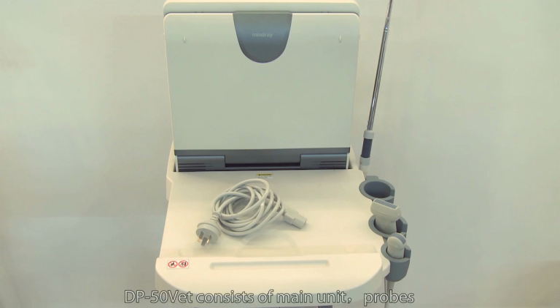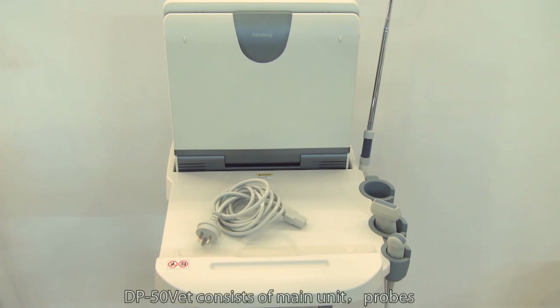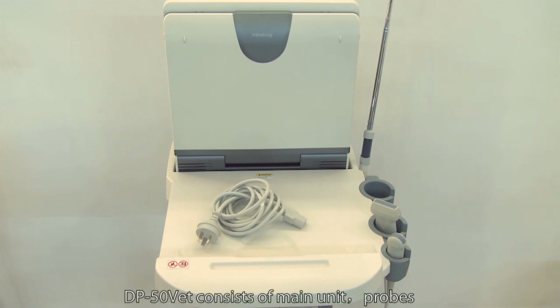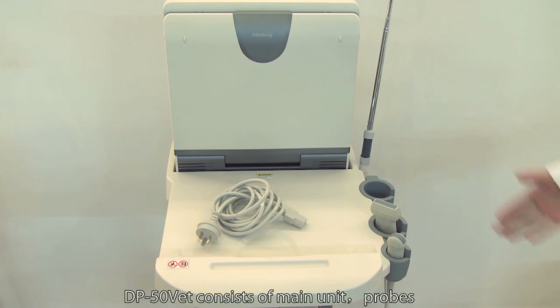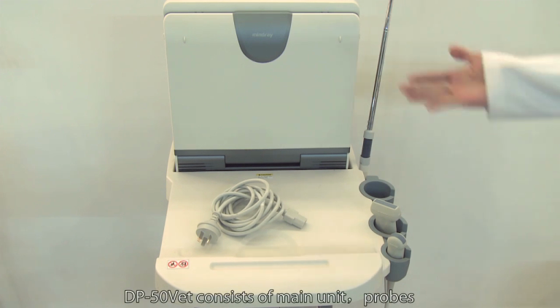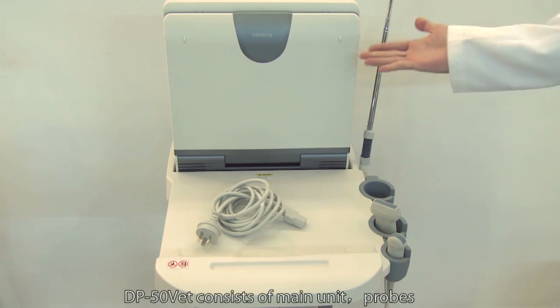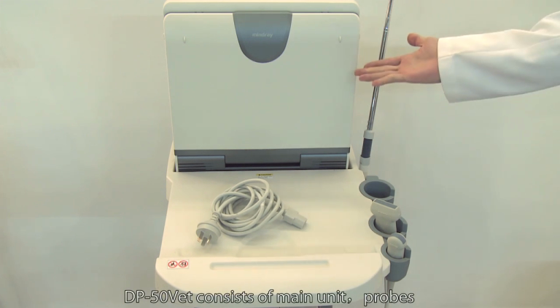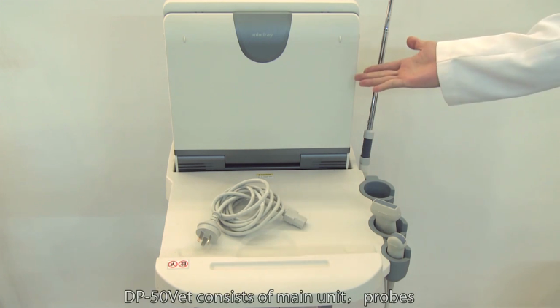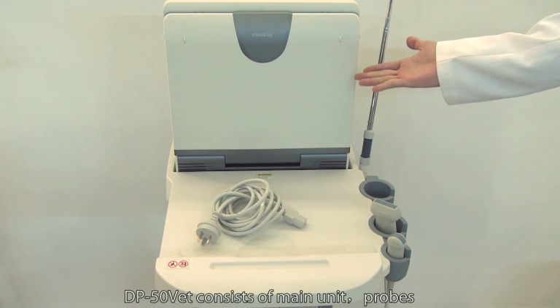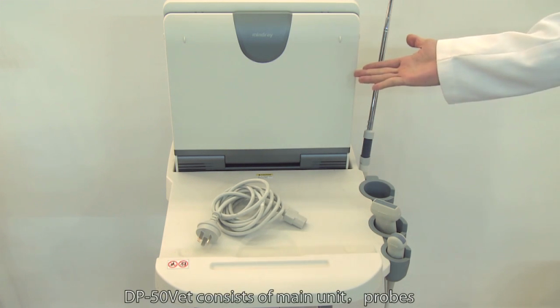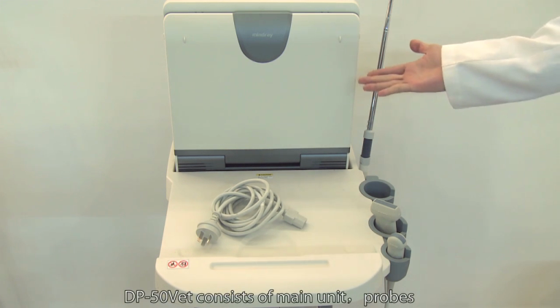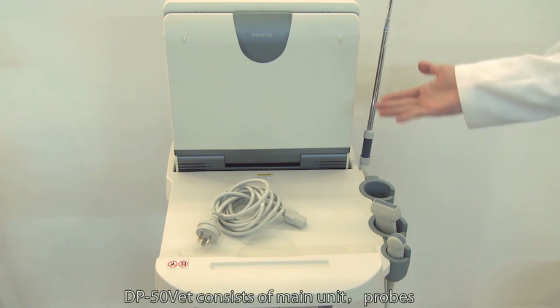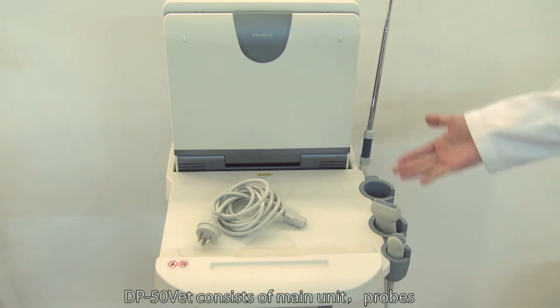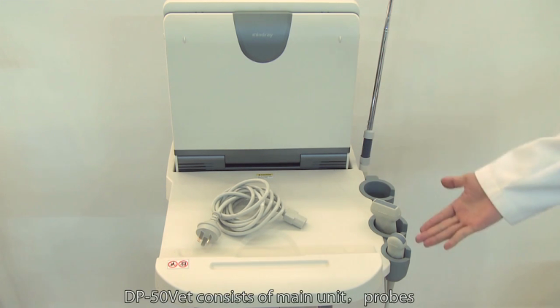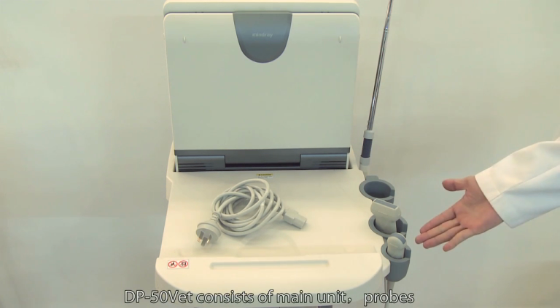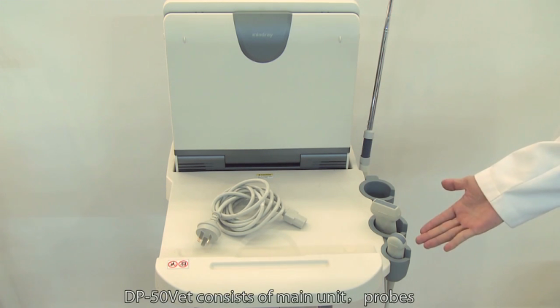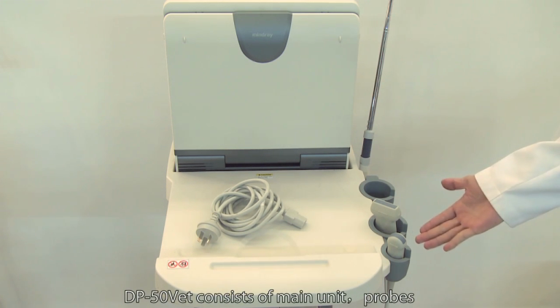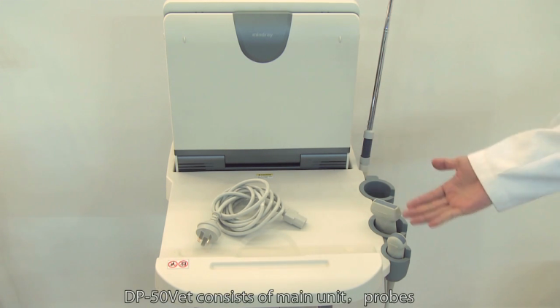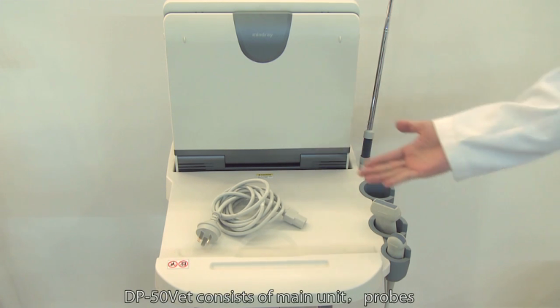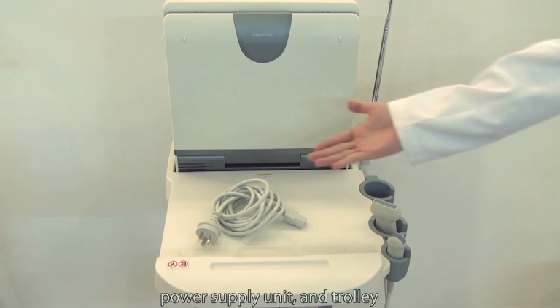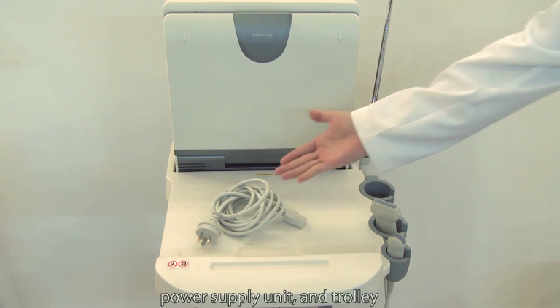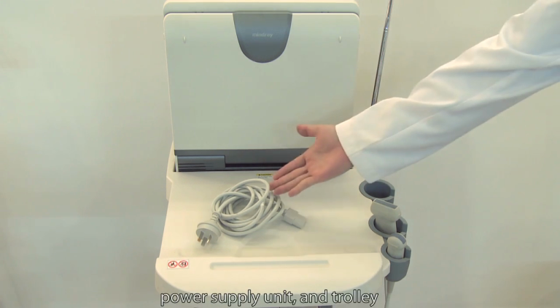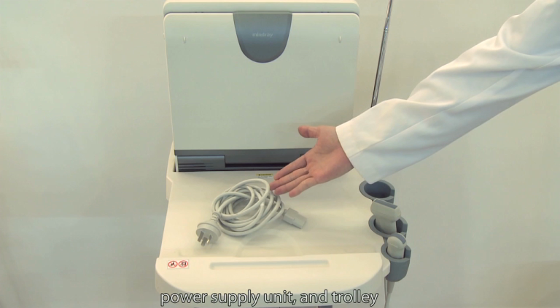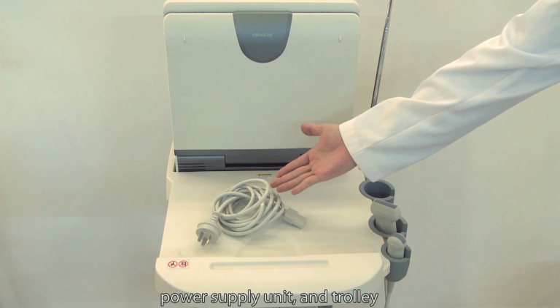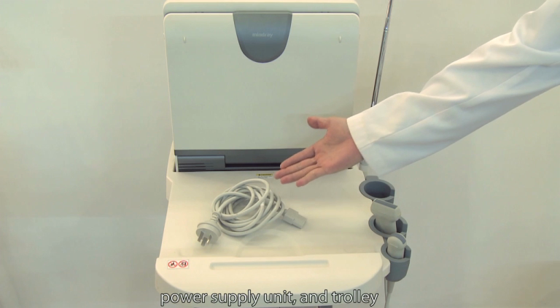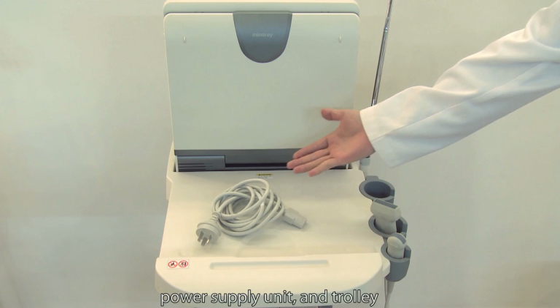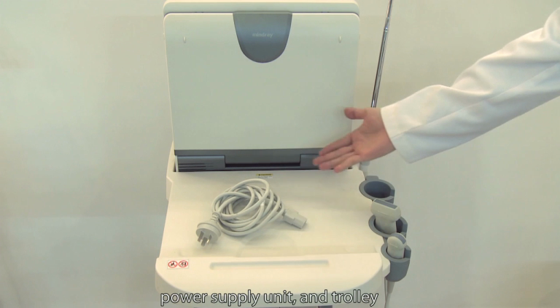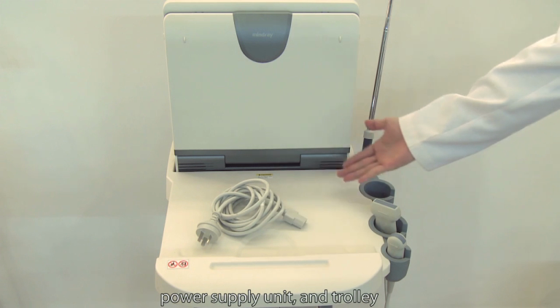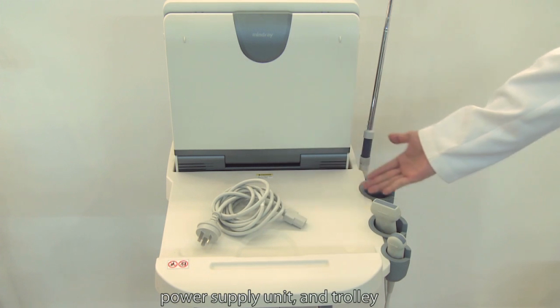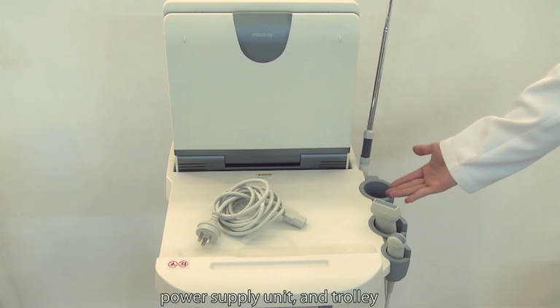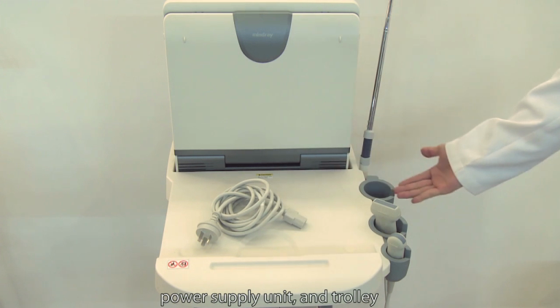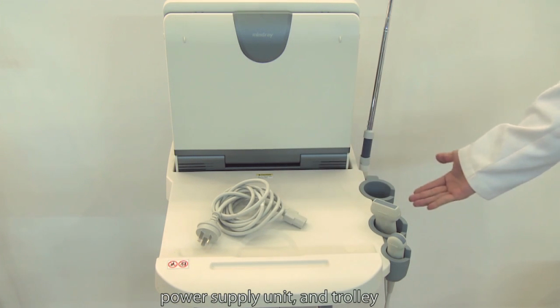The DP50VET consists of a main unit, probes, power supply unit, and trolley.